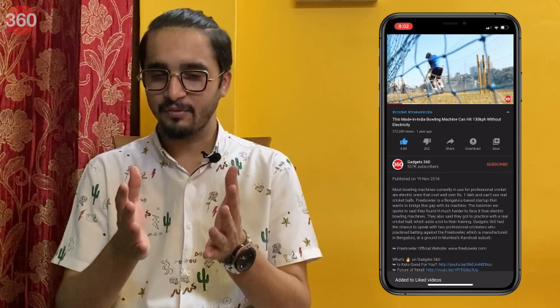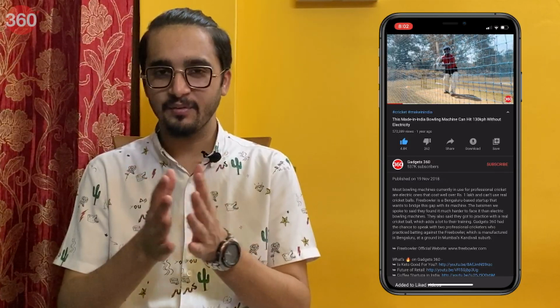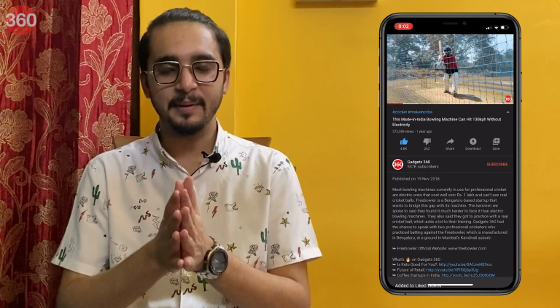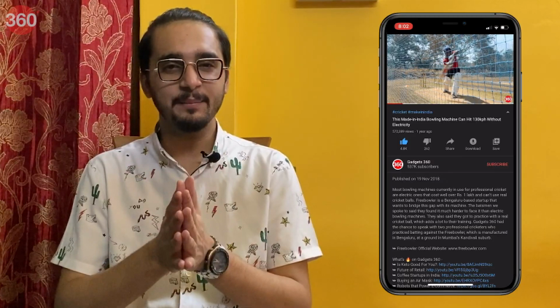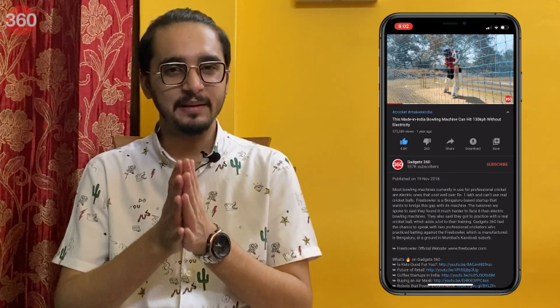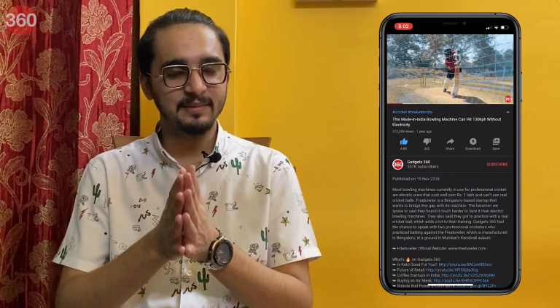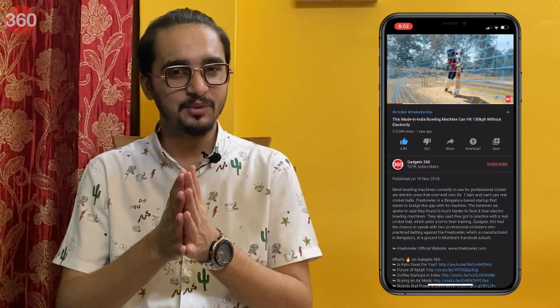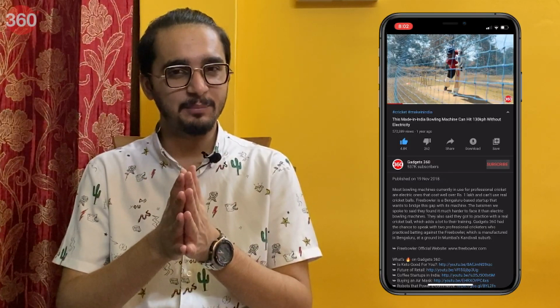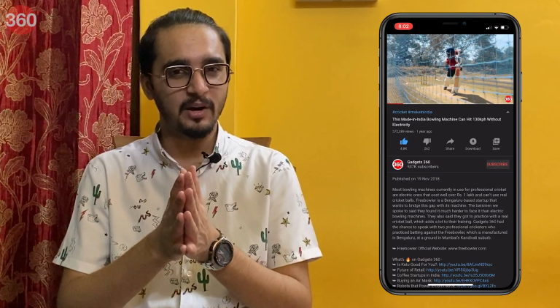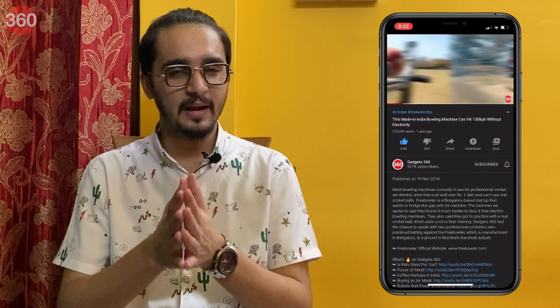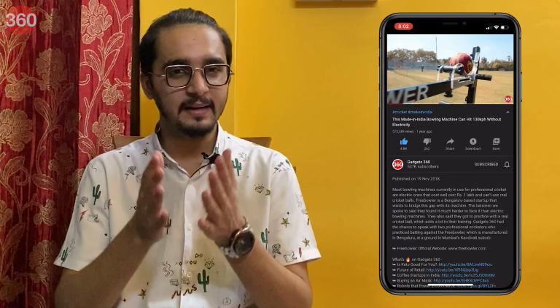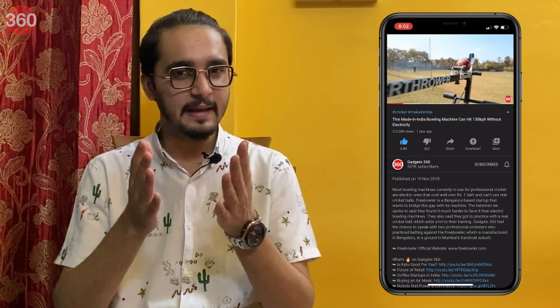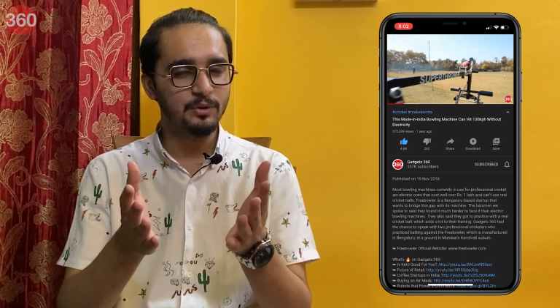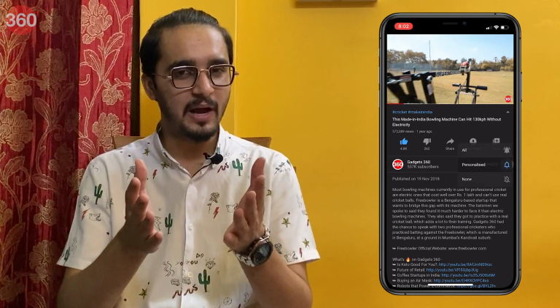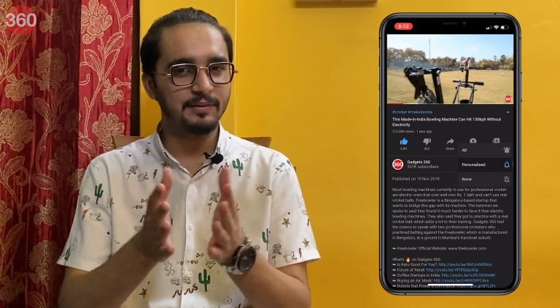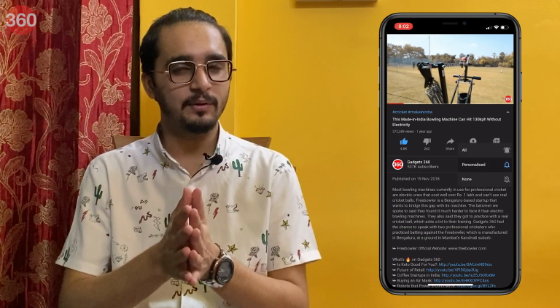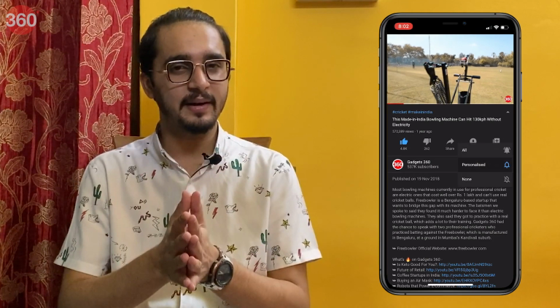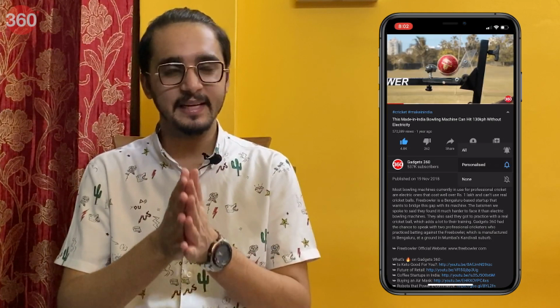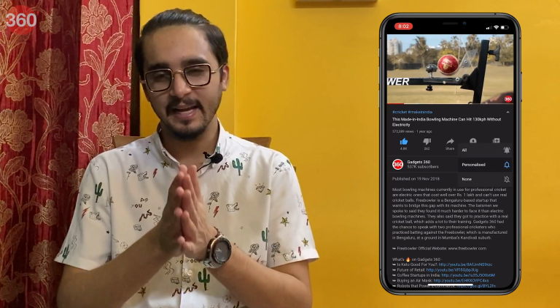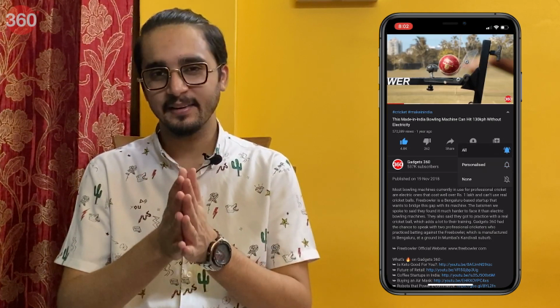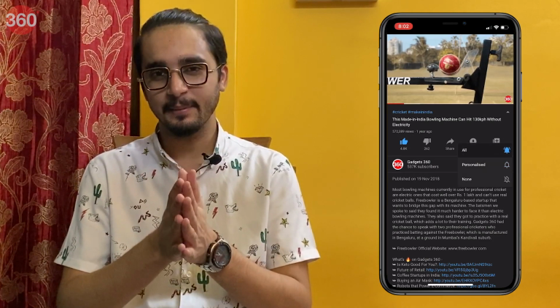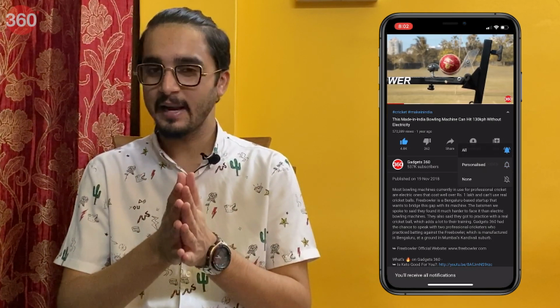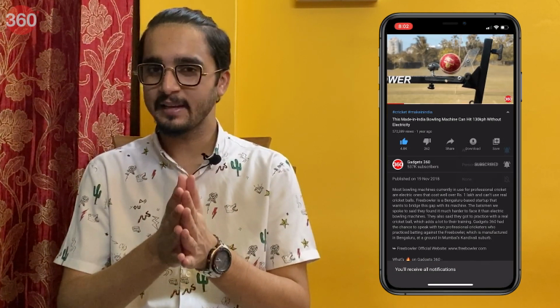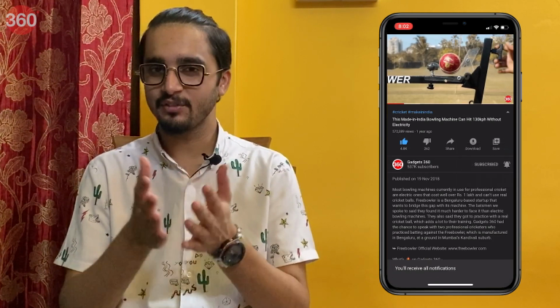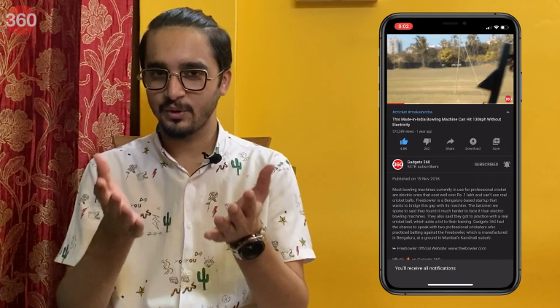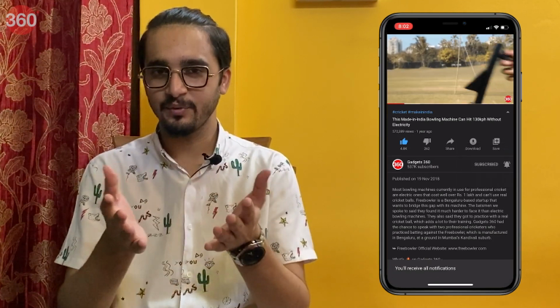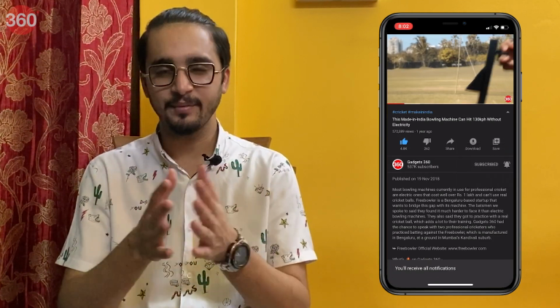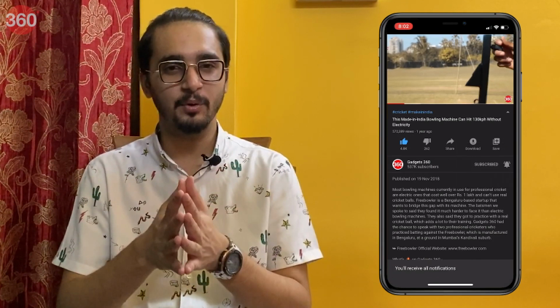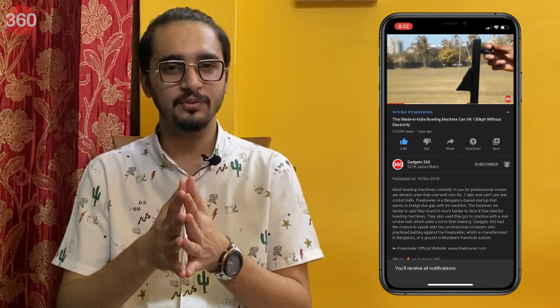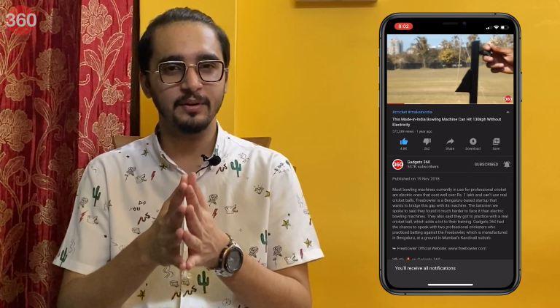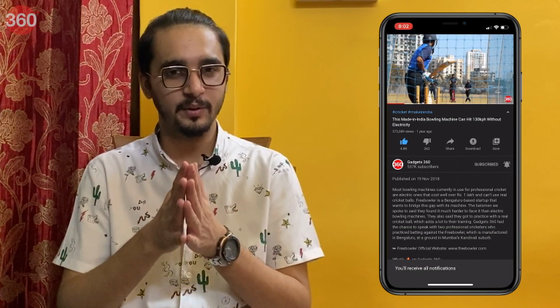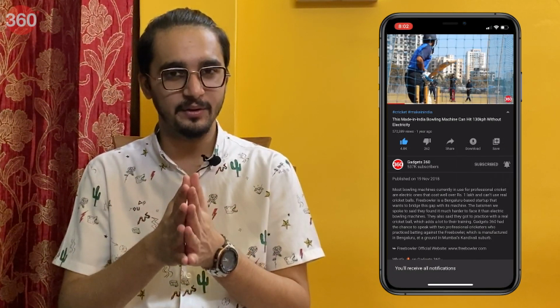Before we begin, please subscribe to our channel if you haven't already, and hit the bell icon so you know when we post a new video.